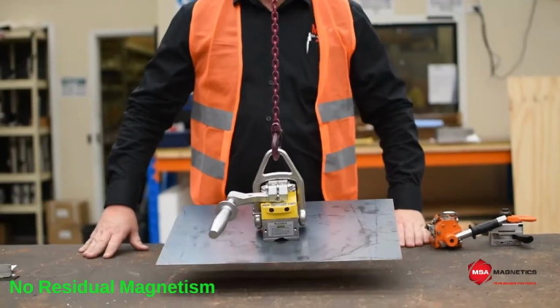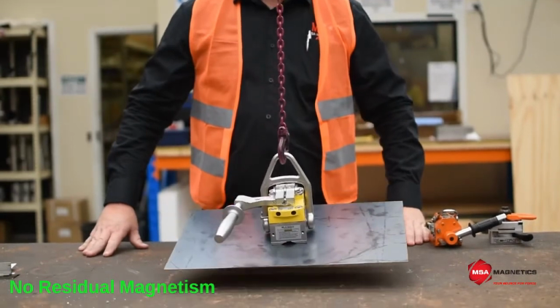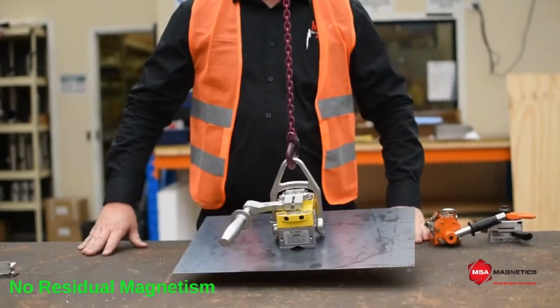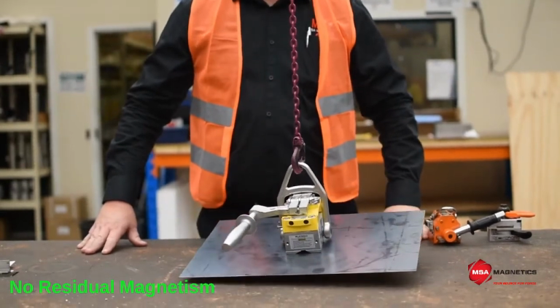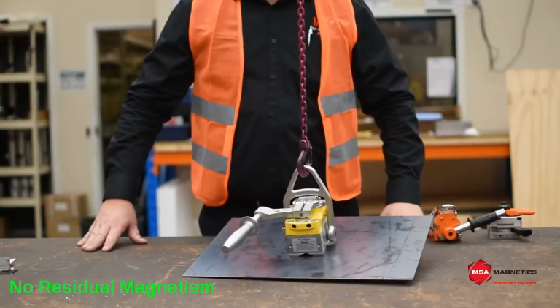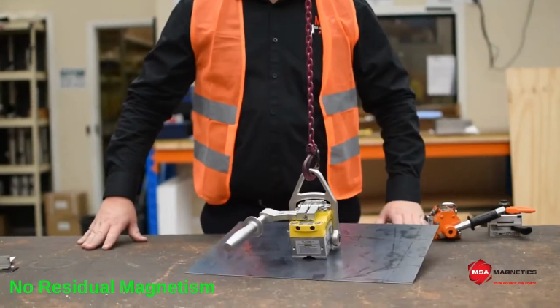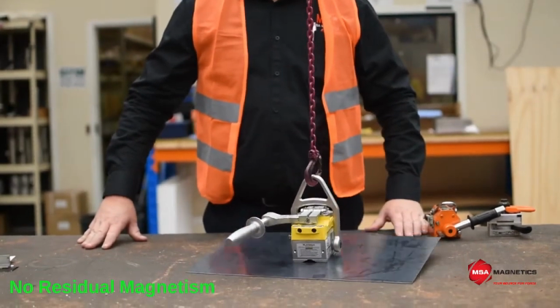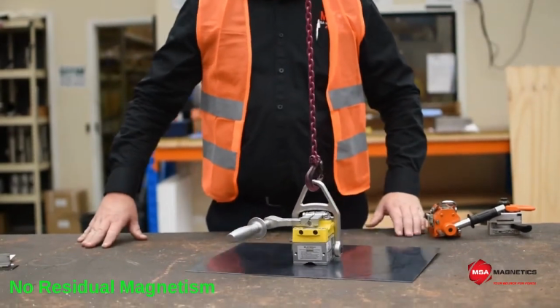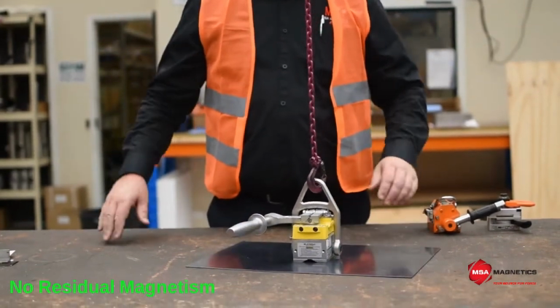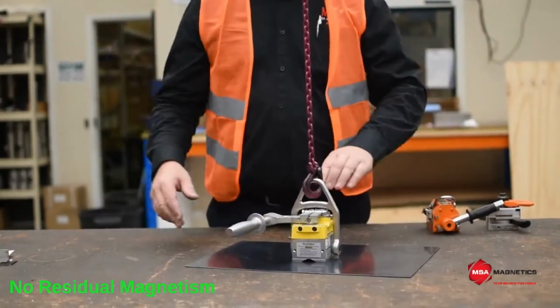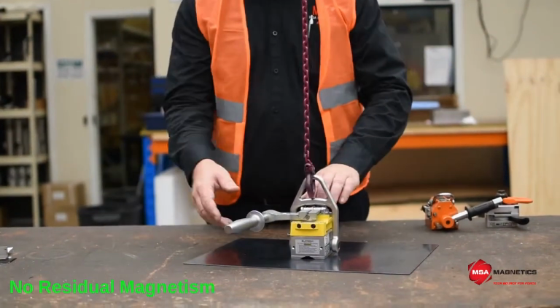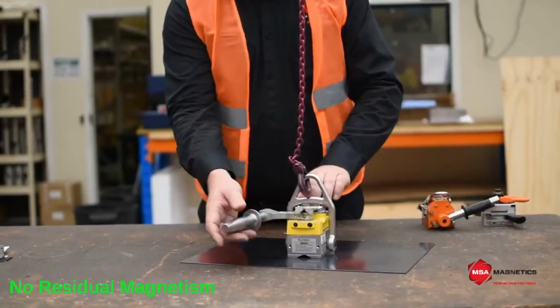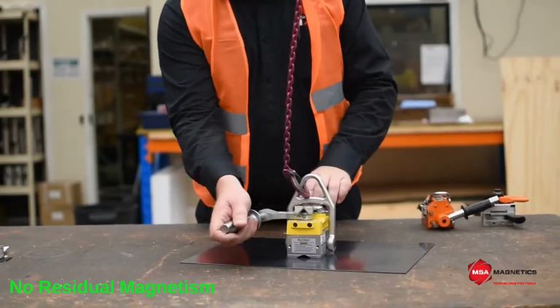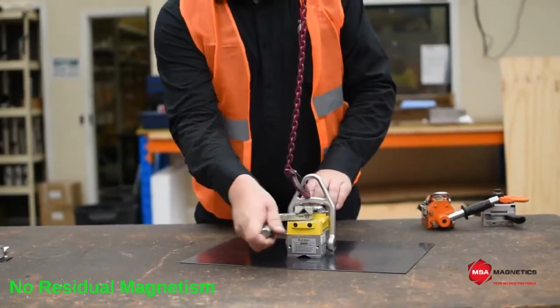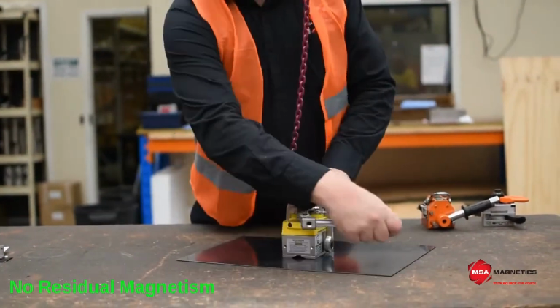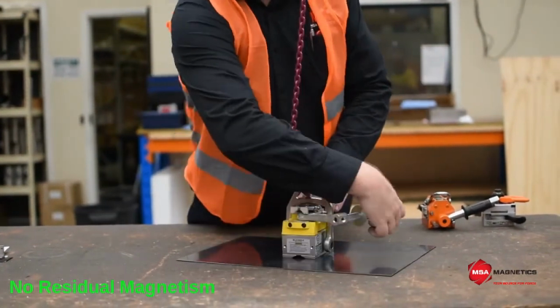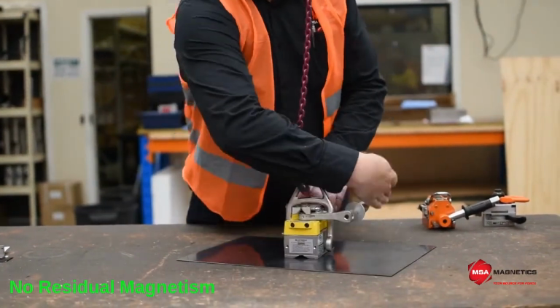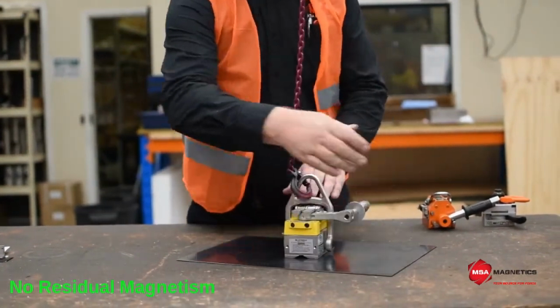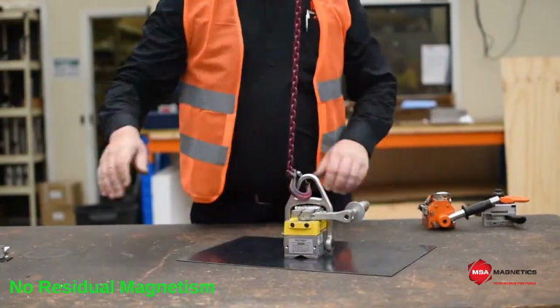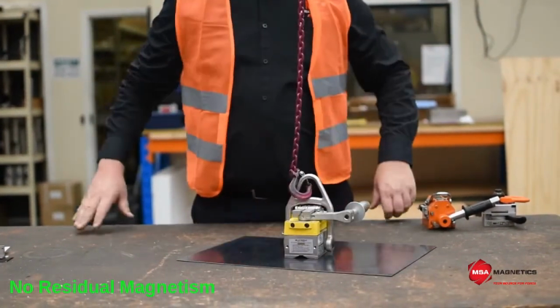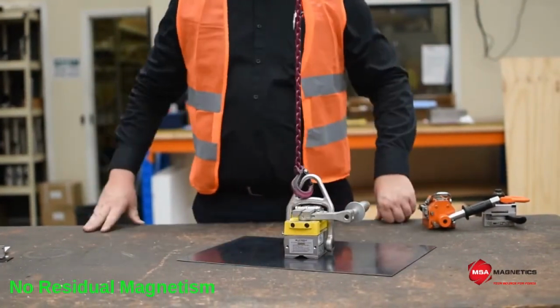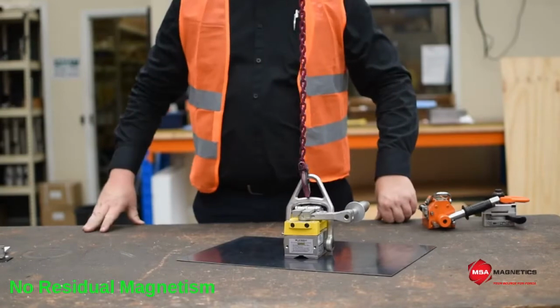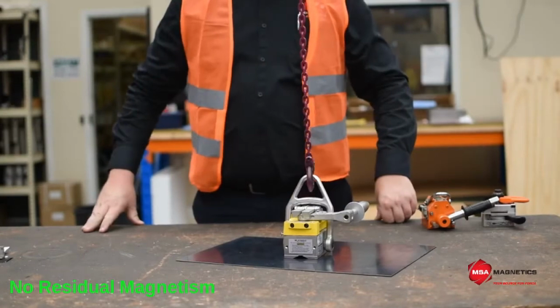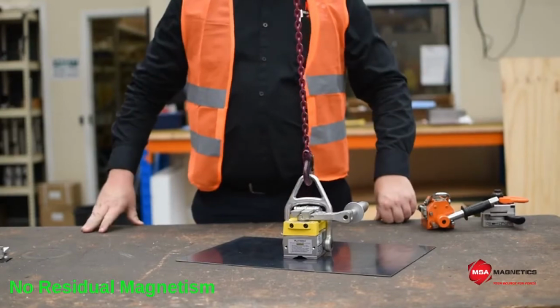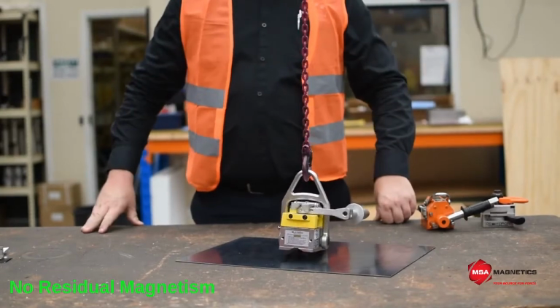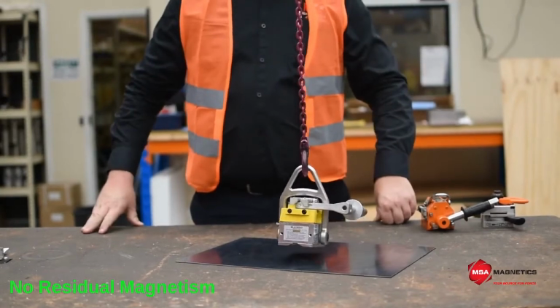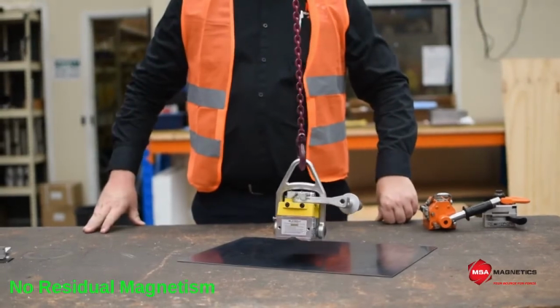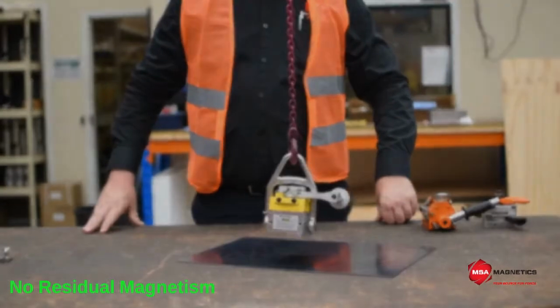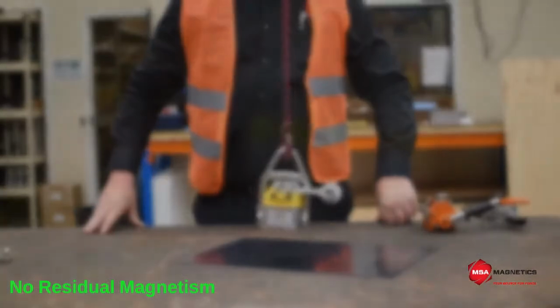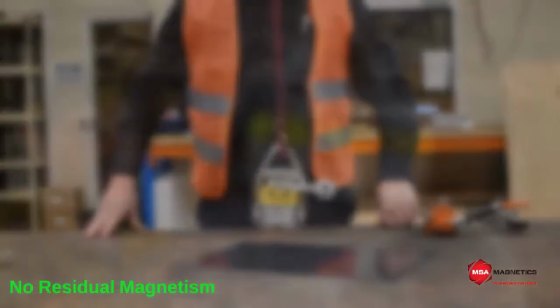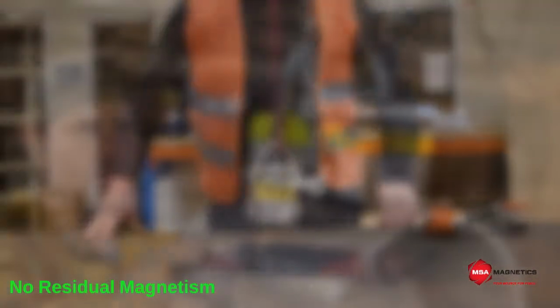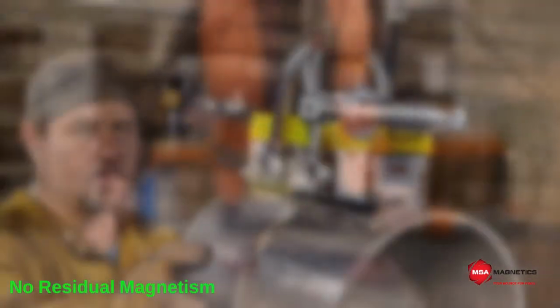In the event of damage to the working surface, replacement pole shoes can be fitted safely and easily using basic tools in your workshop.